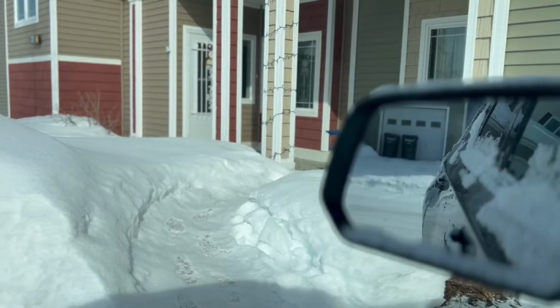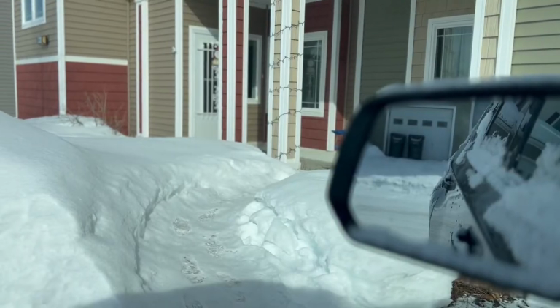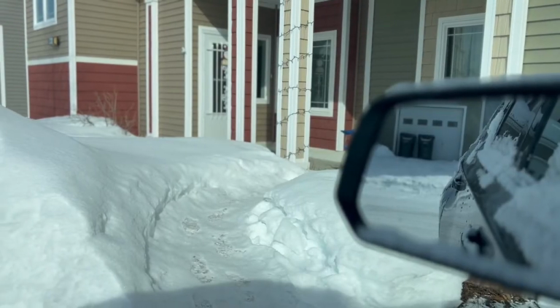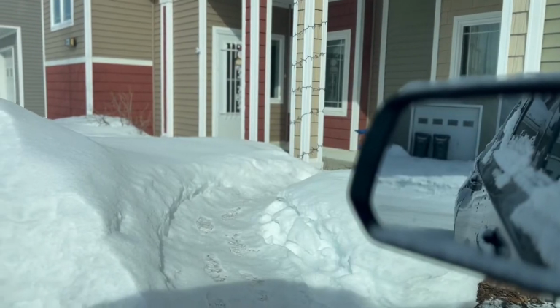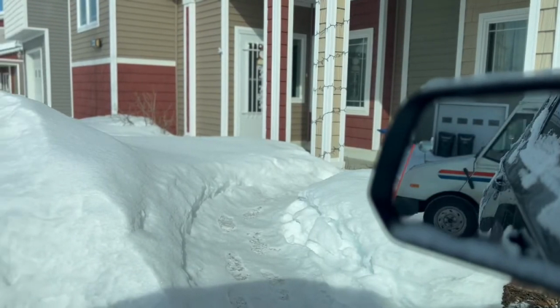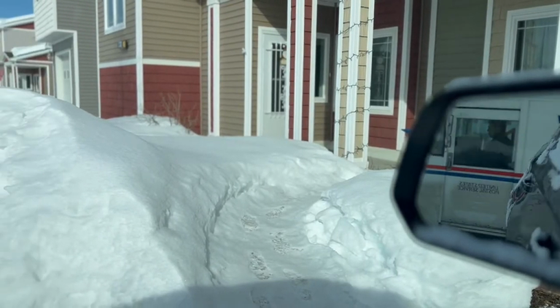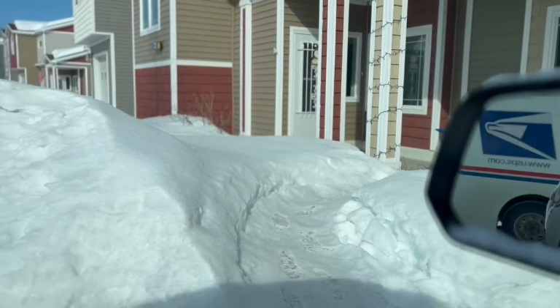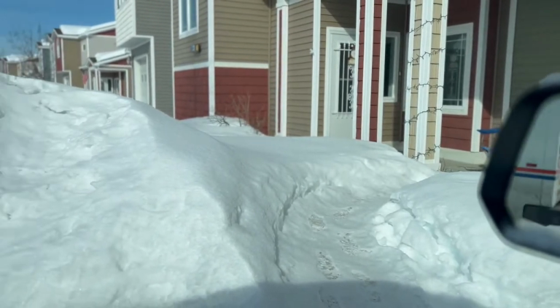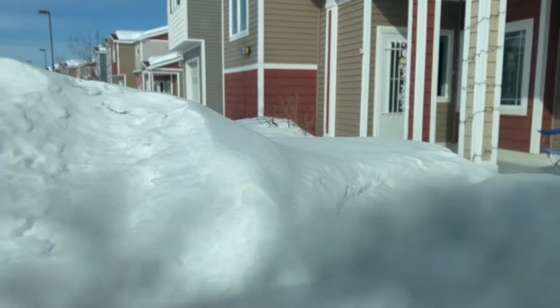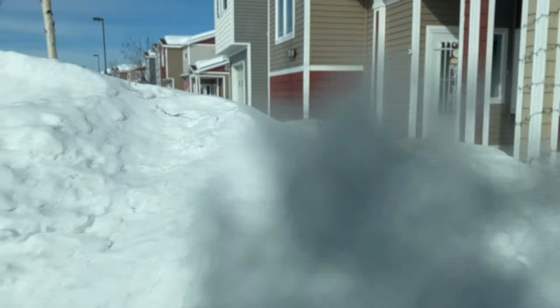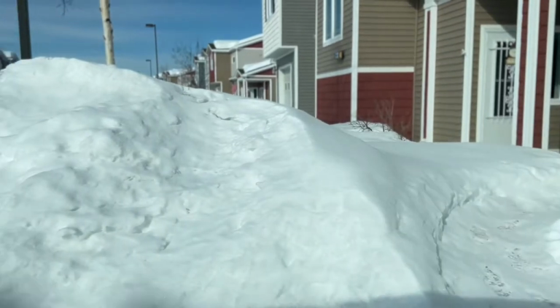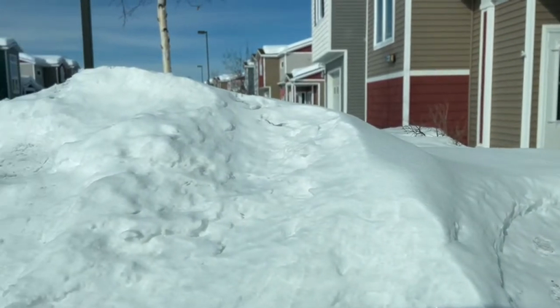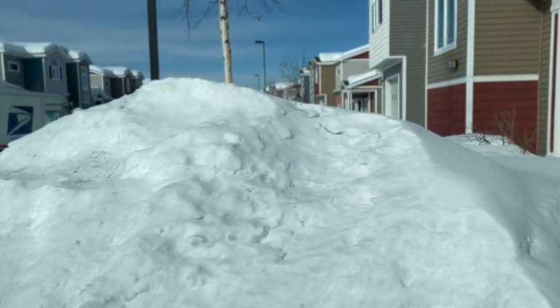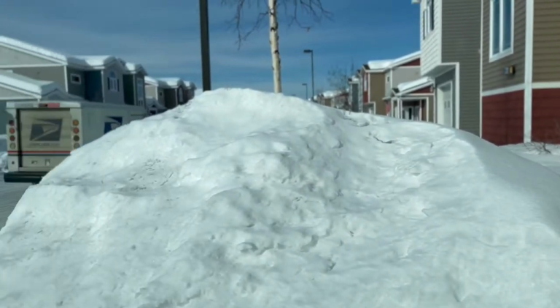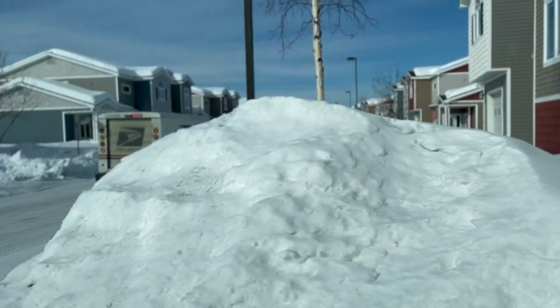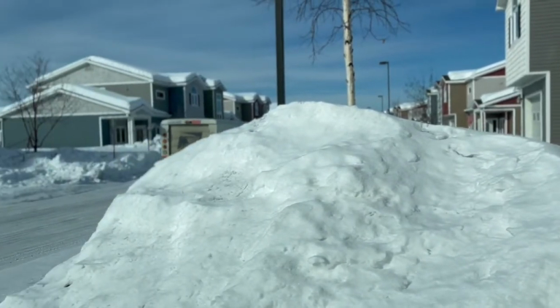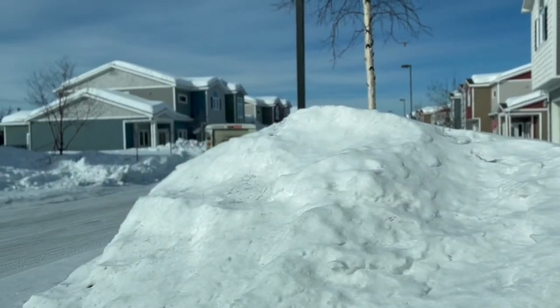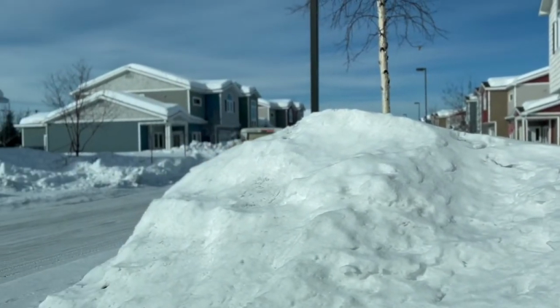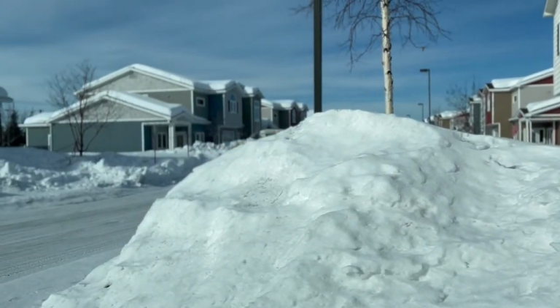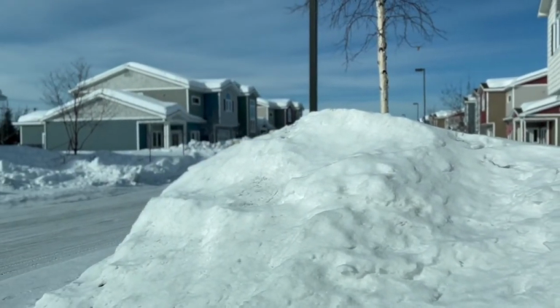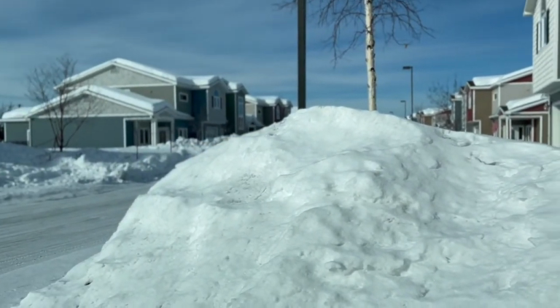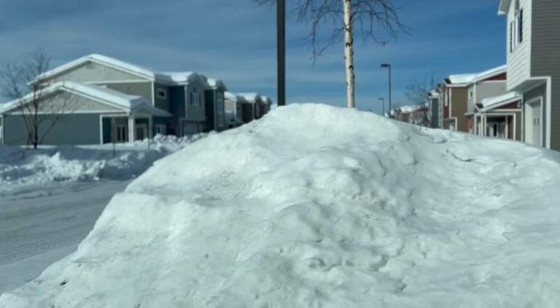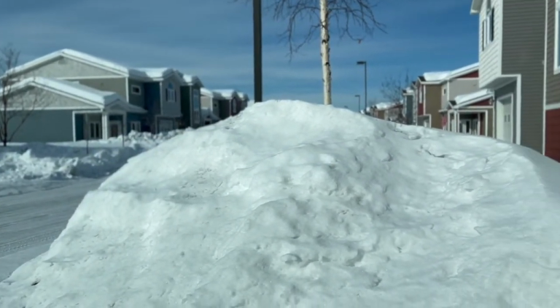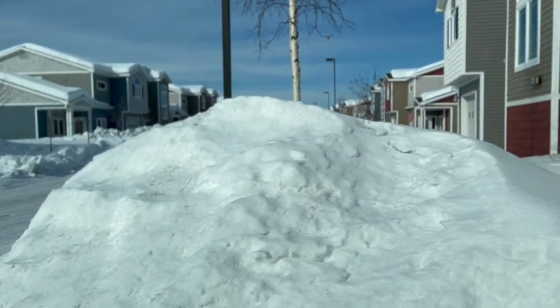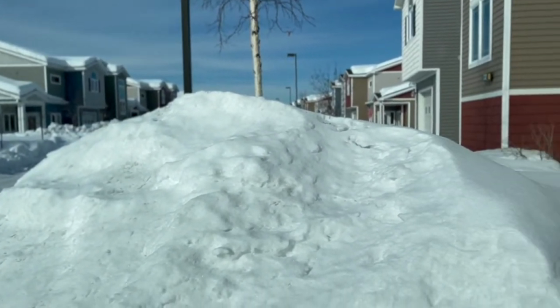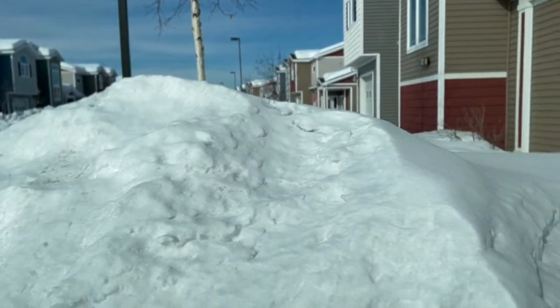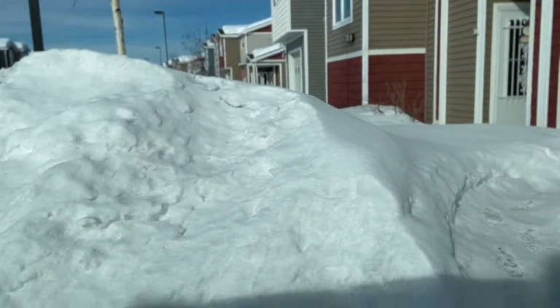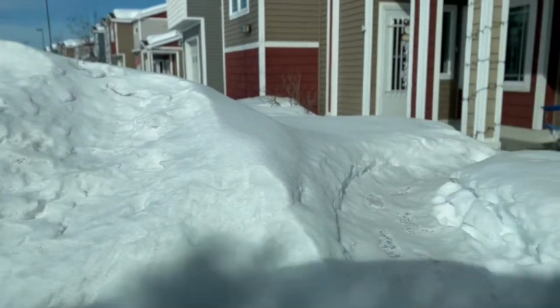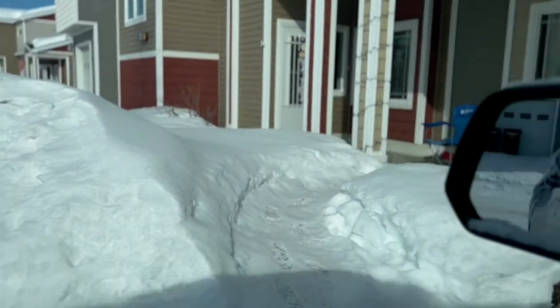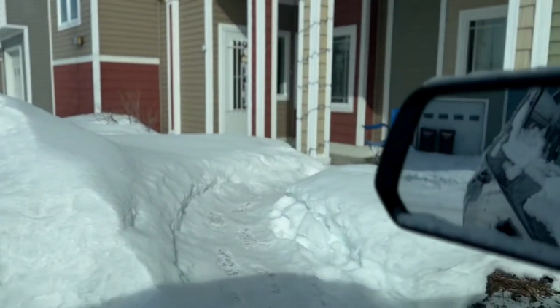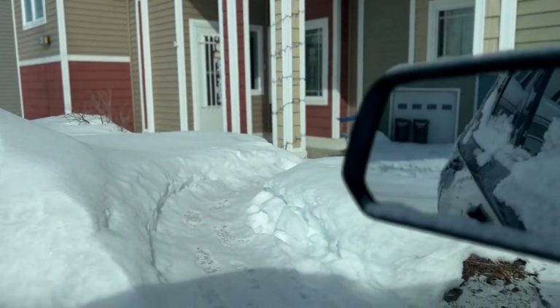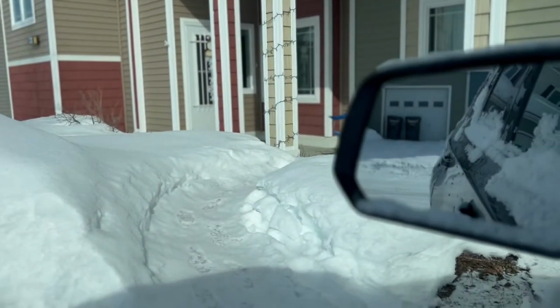Look how cute! There's still a ton of snow everywhere, but this is what the outside of my neighborhood looks like, guys.